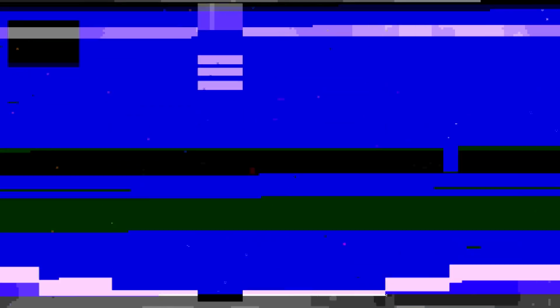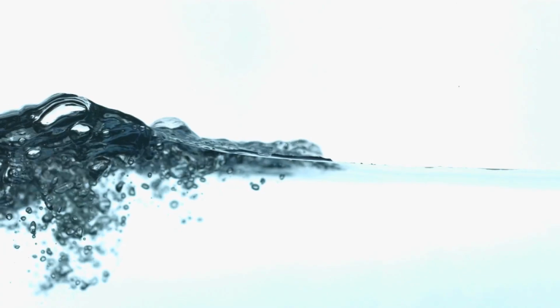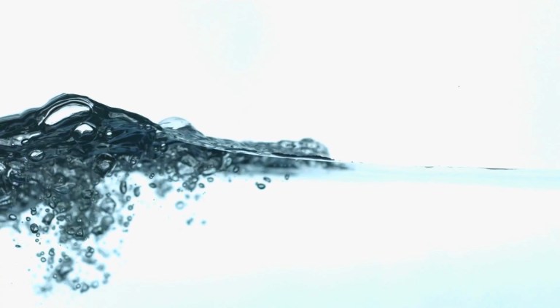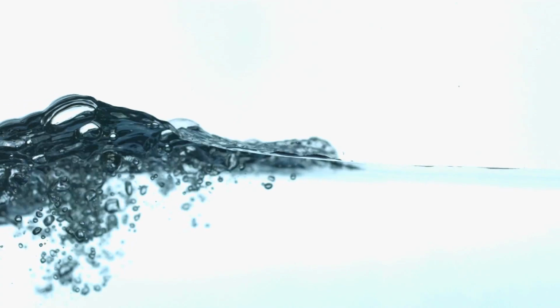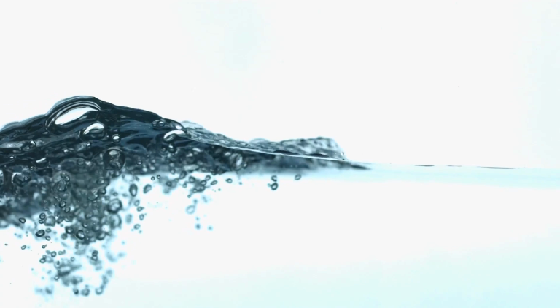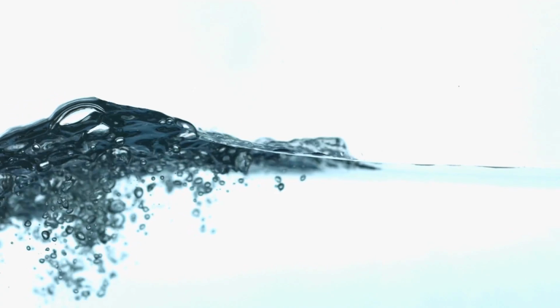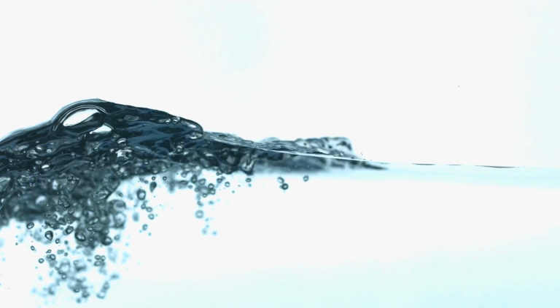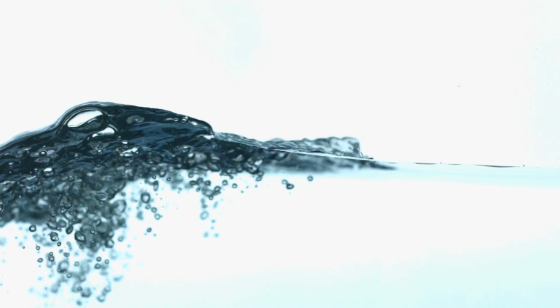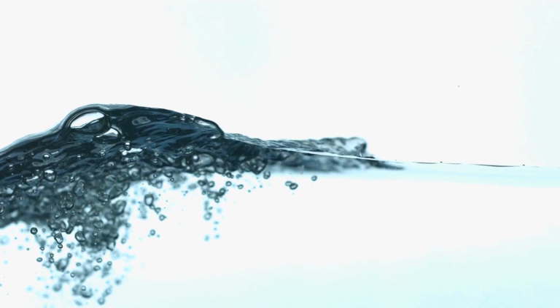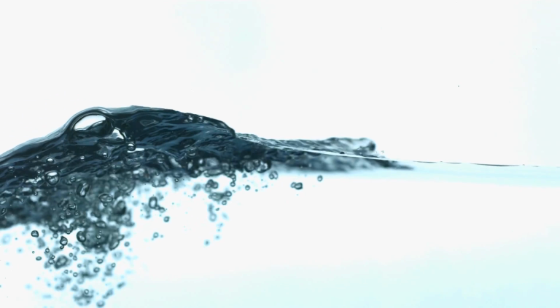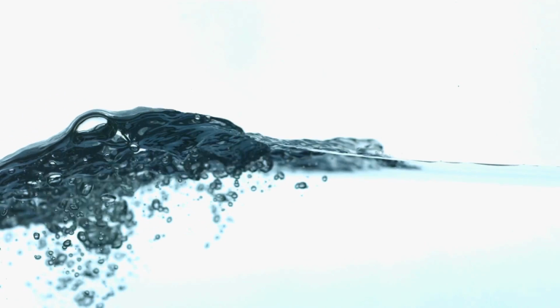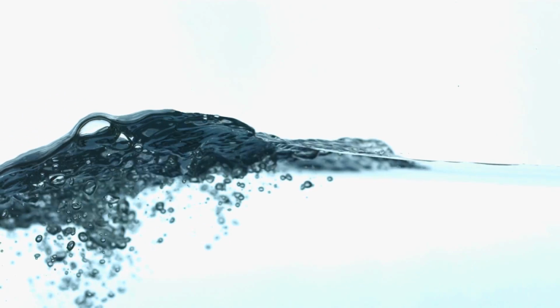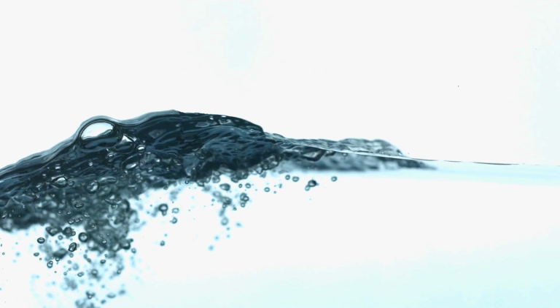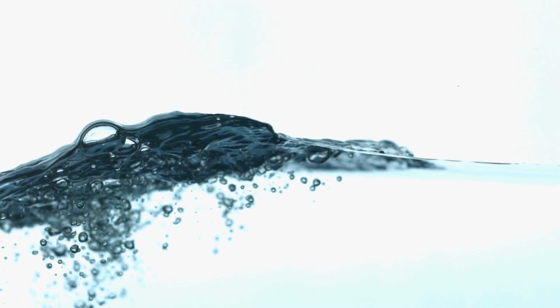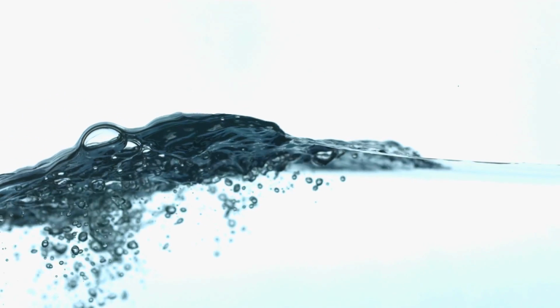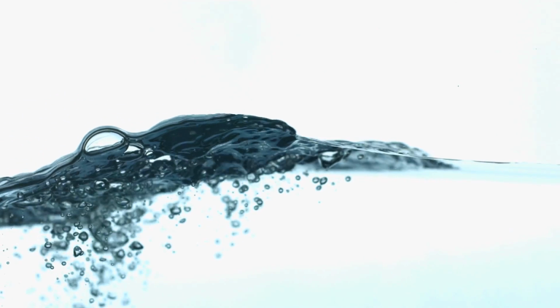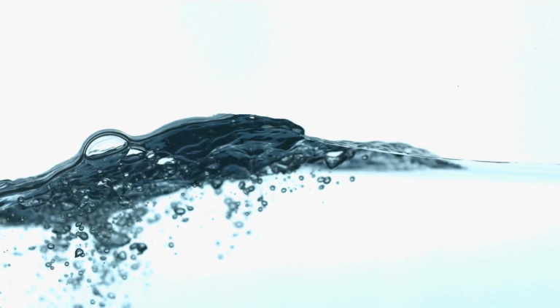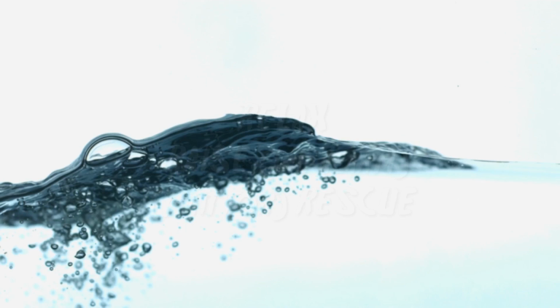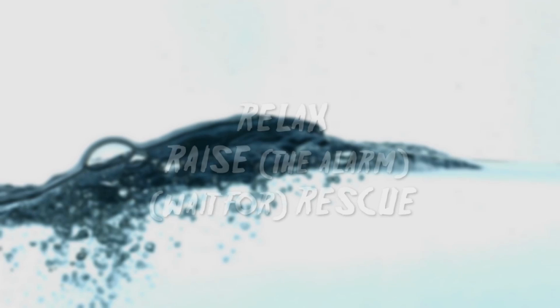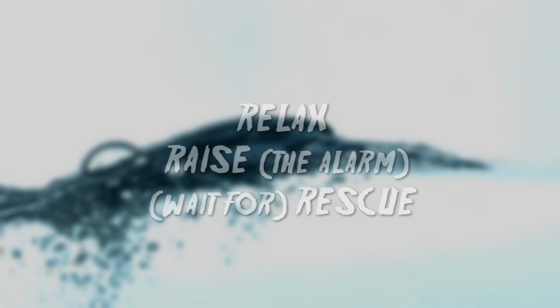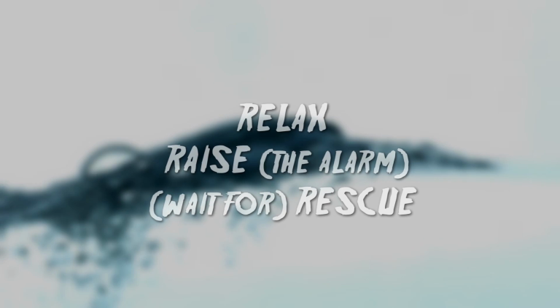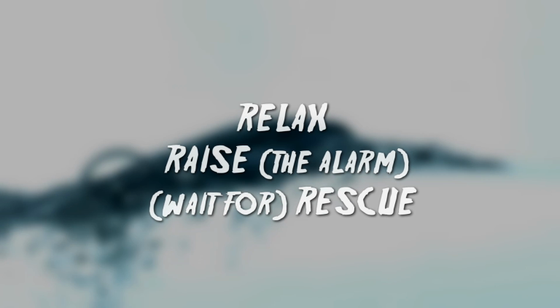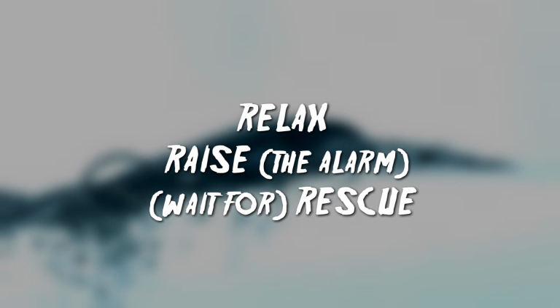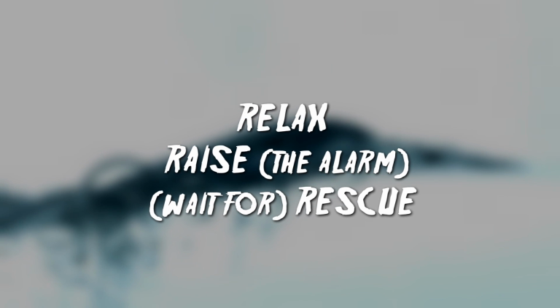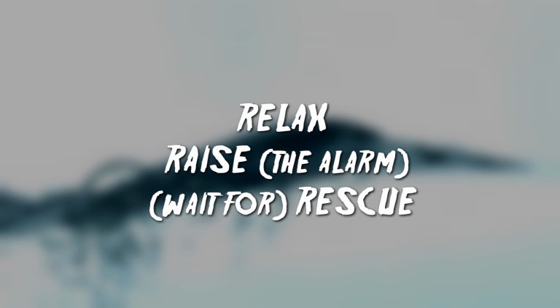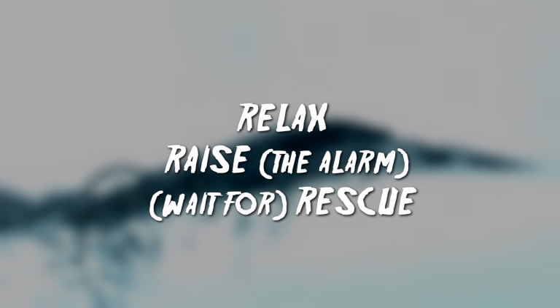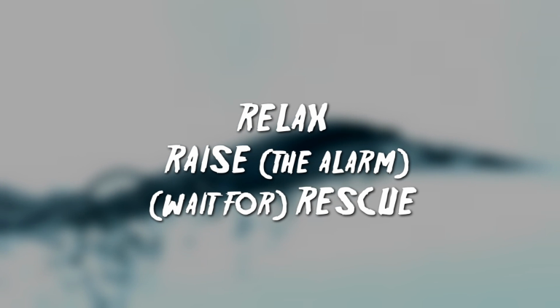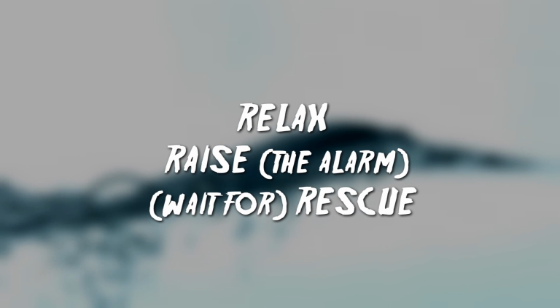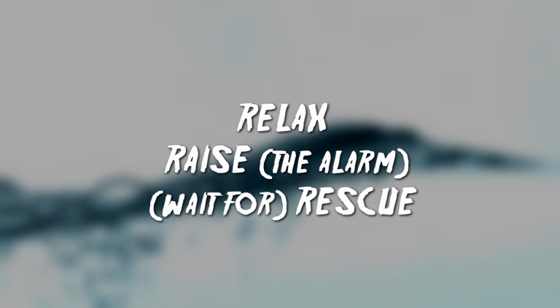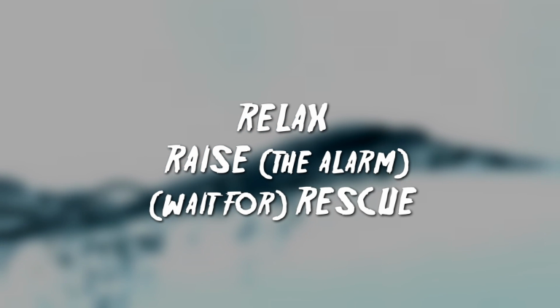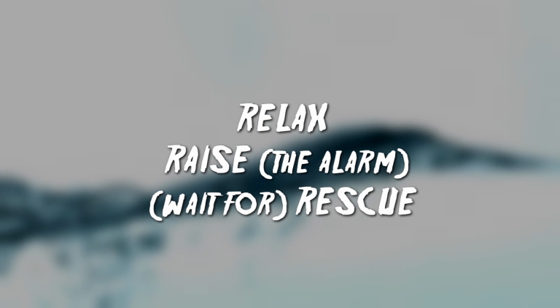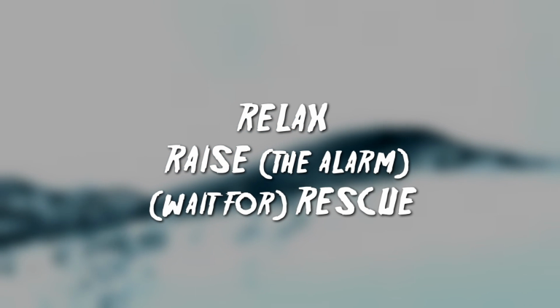If you're caught in a rip, remember the three Rs: relax, raise the alarm, and wait for rescue.